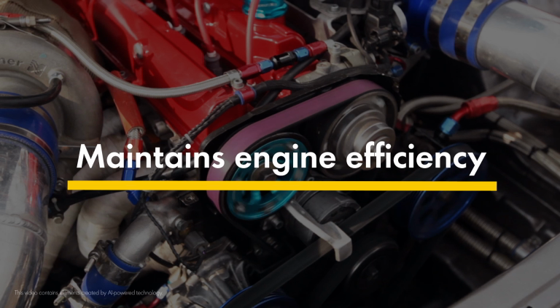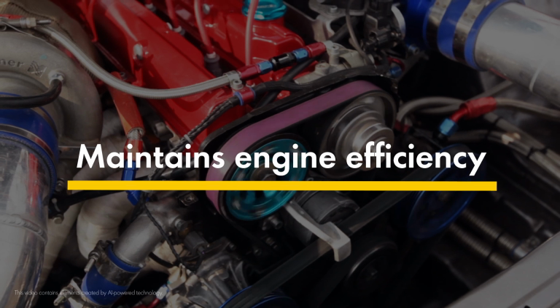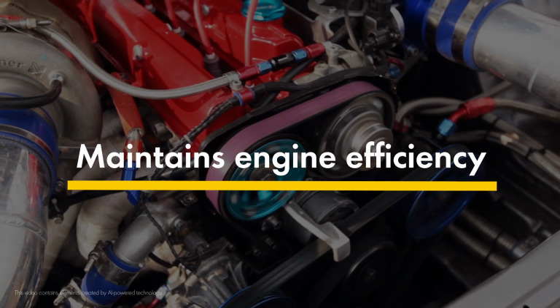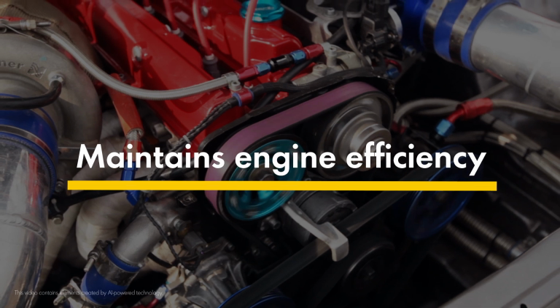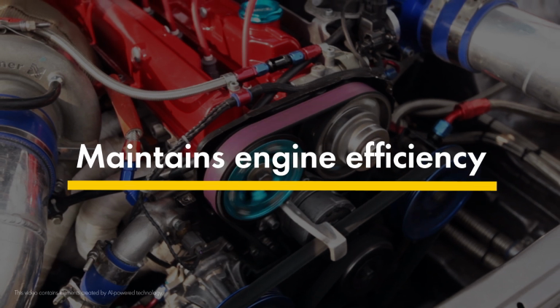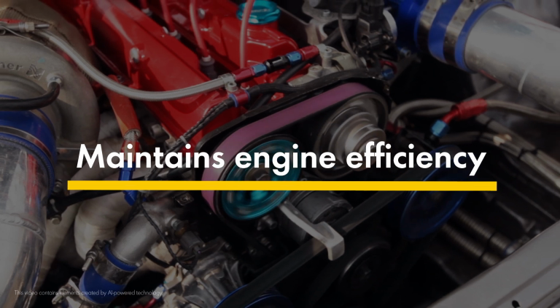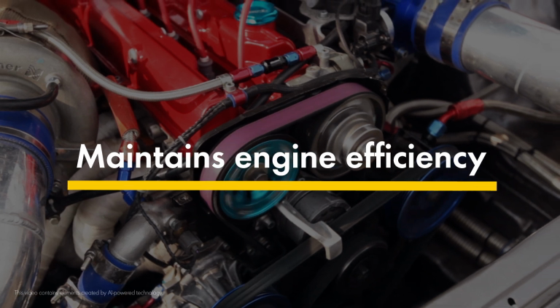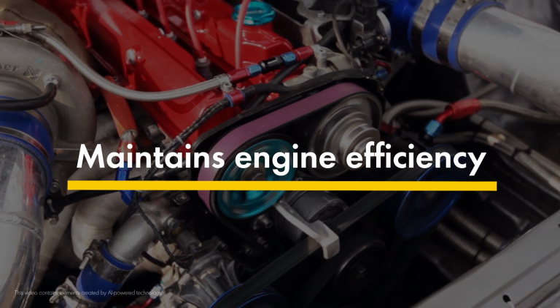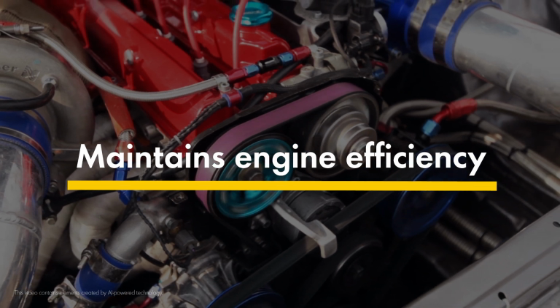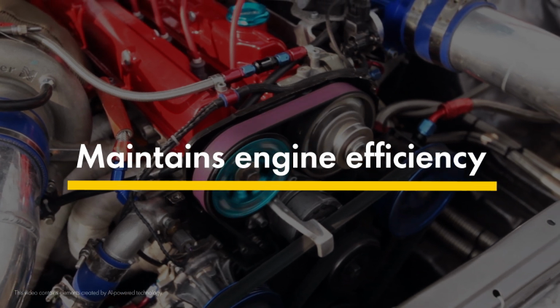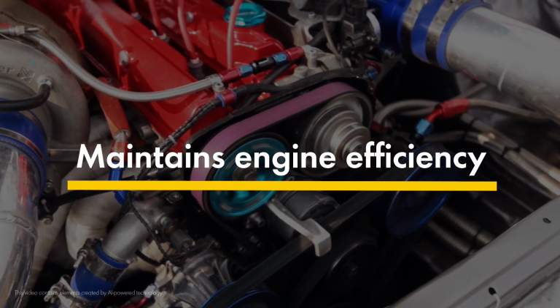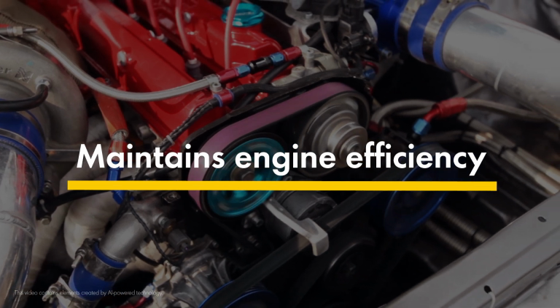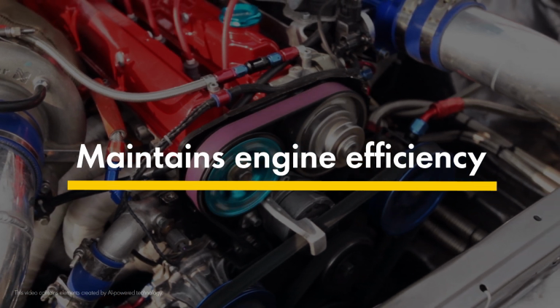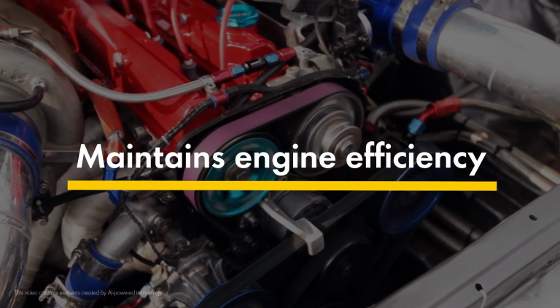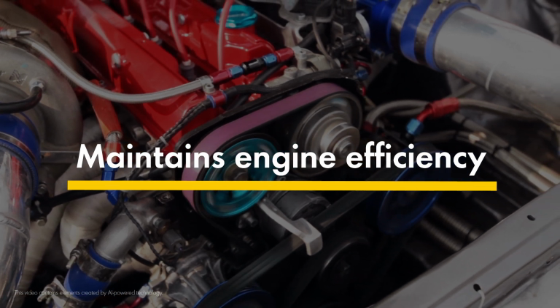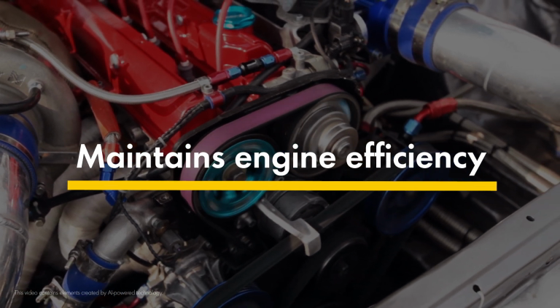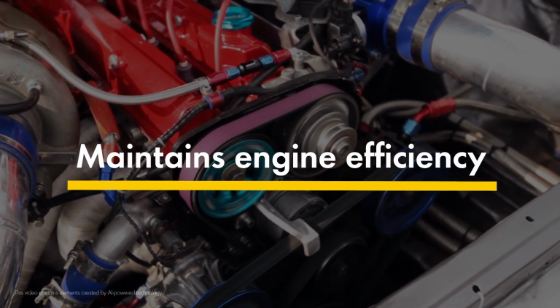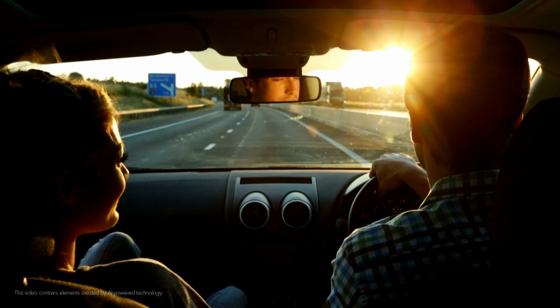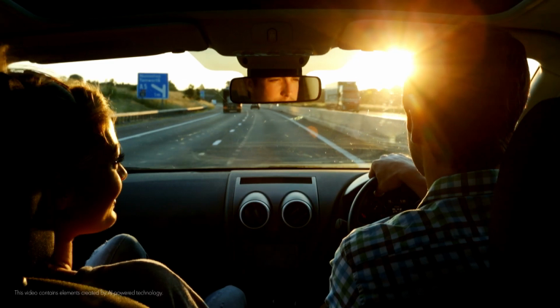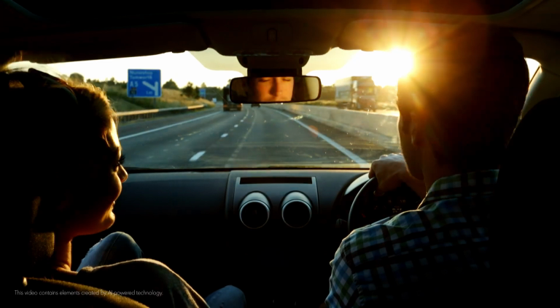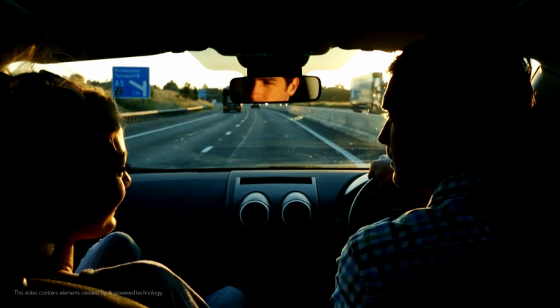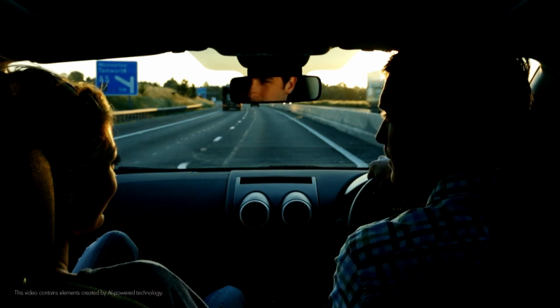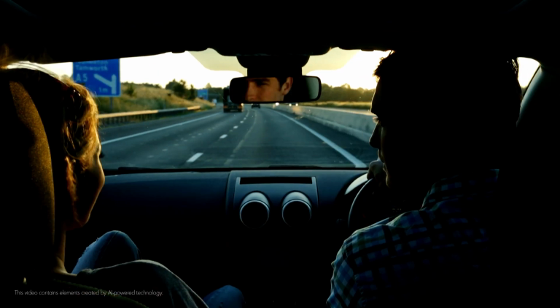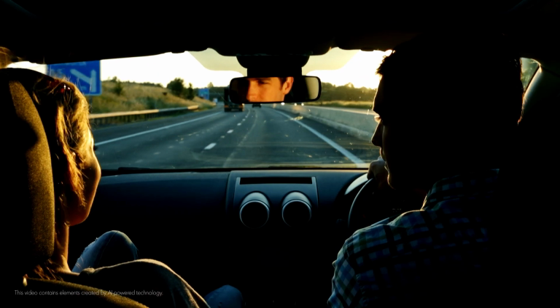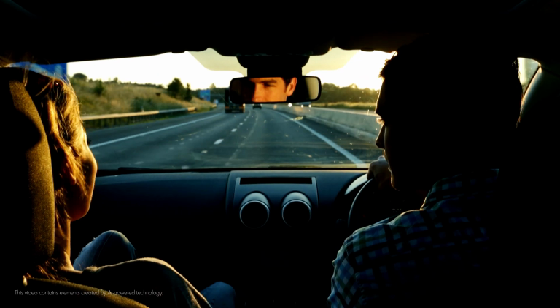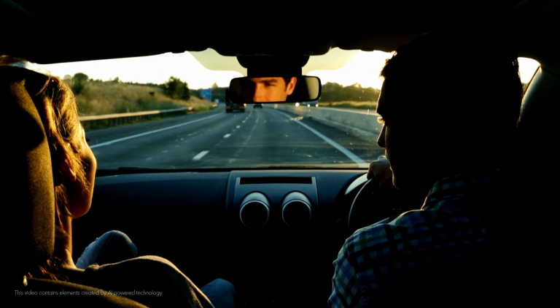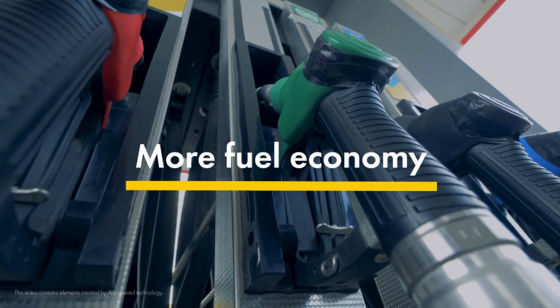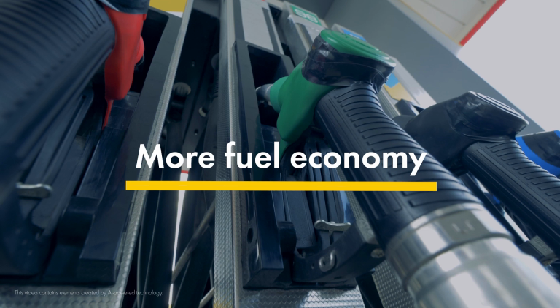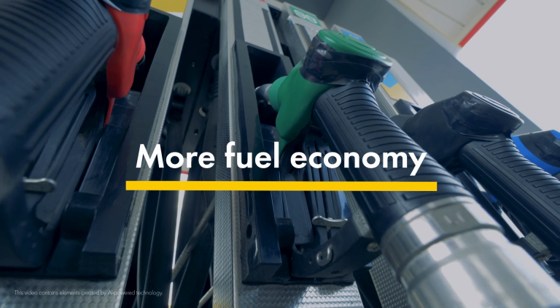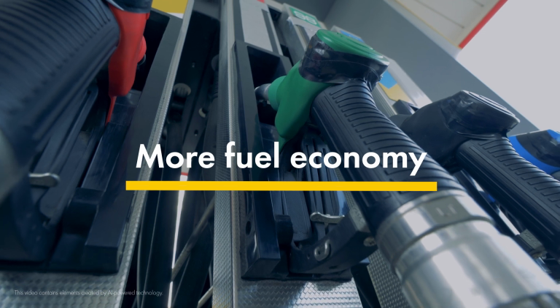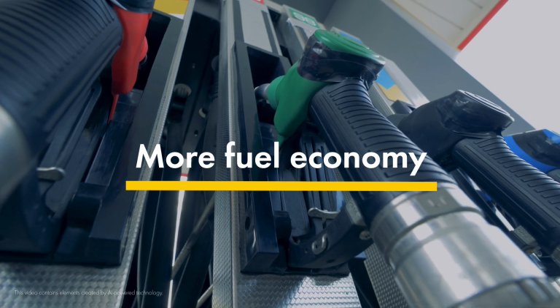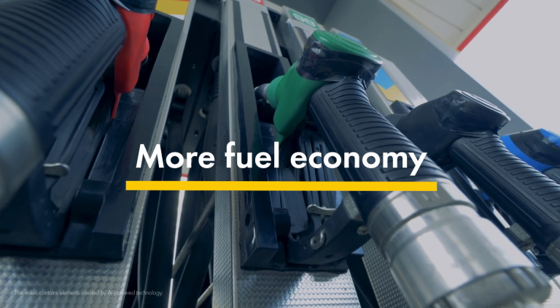The end result: because fuel isn't wasted on powering through friction, your customers get where they want to go with greater fuel economy.